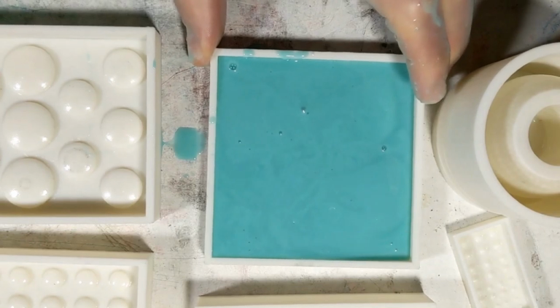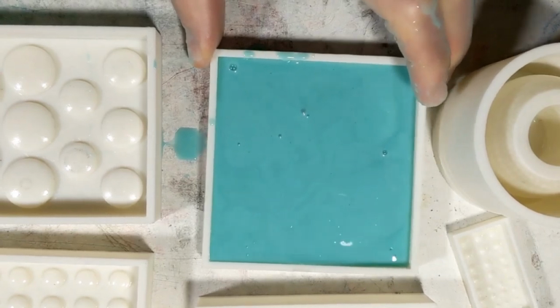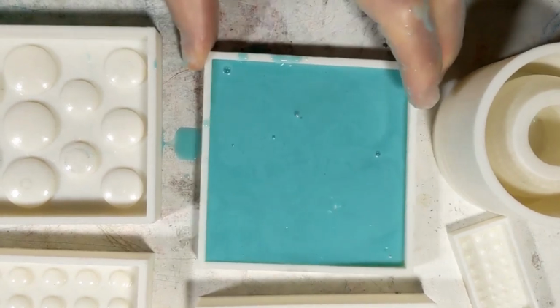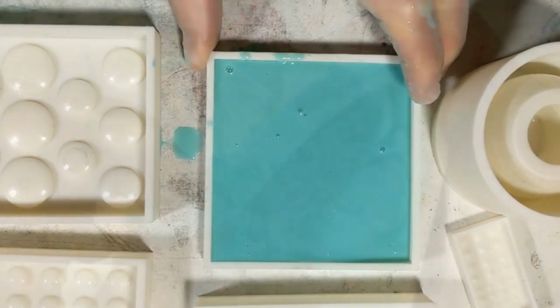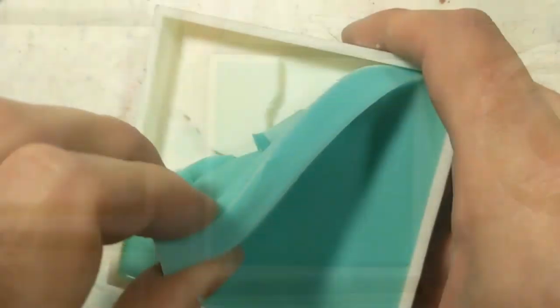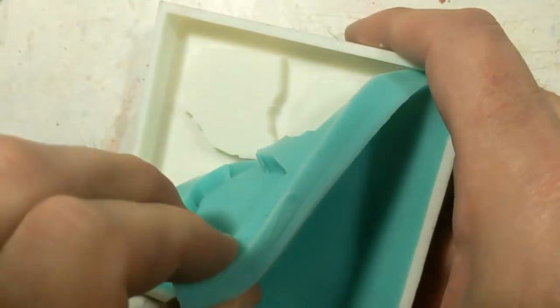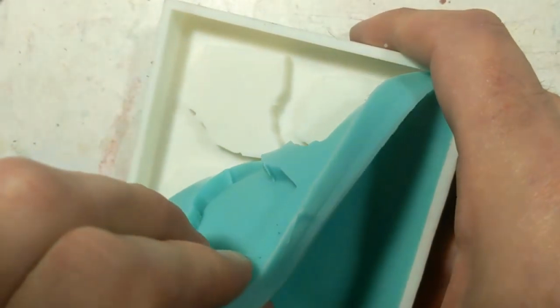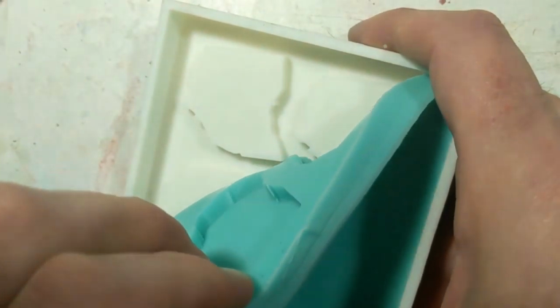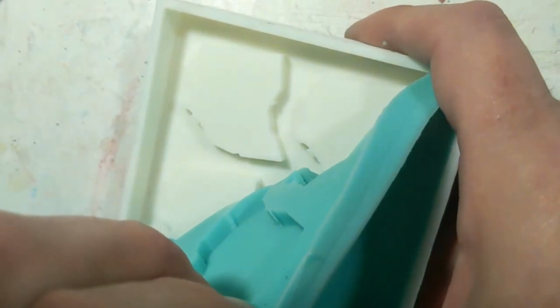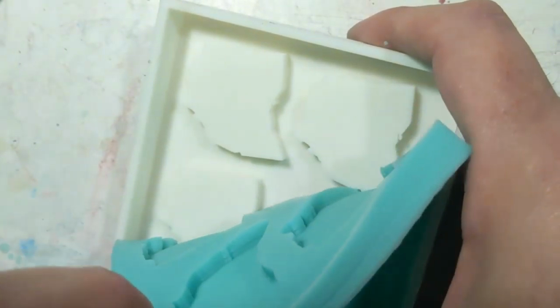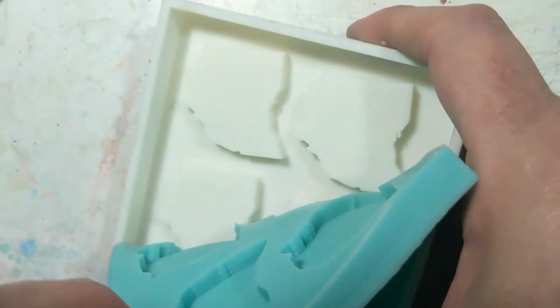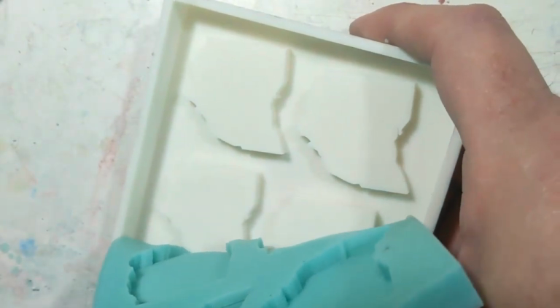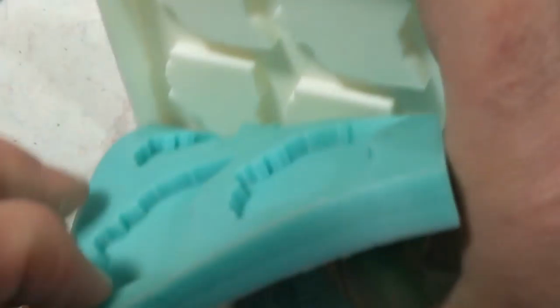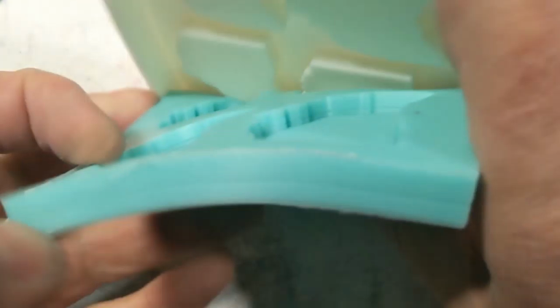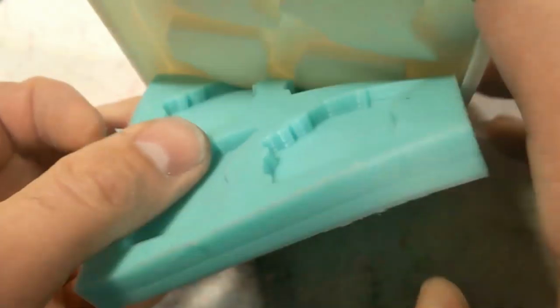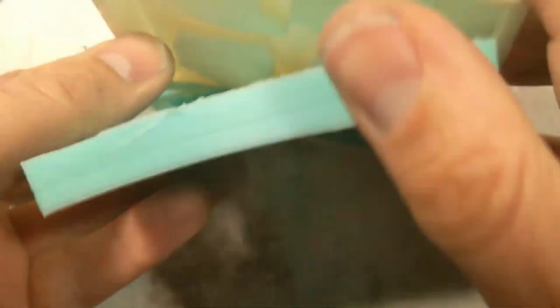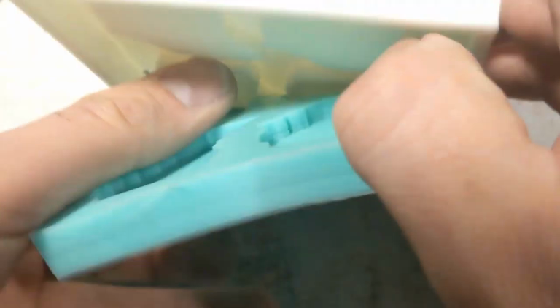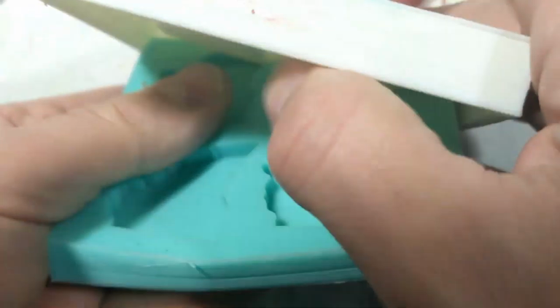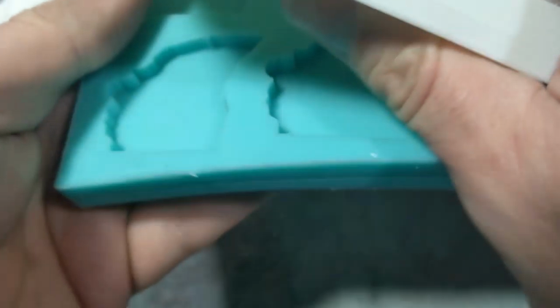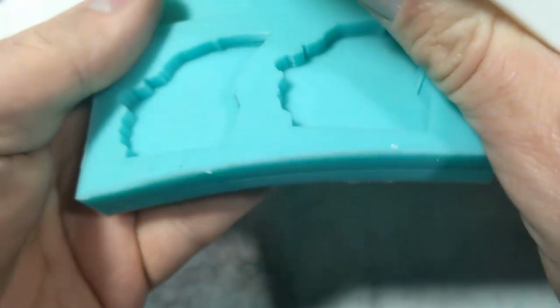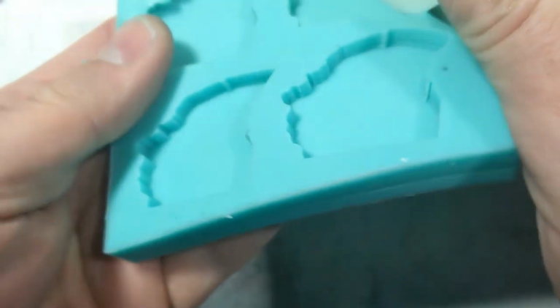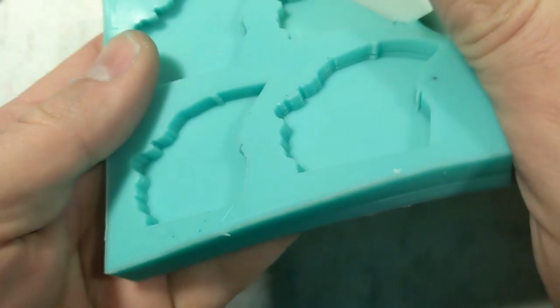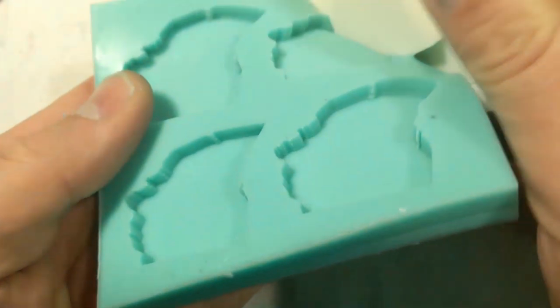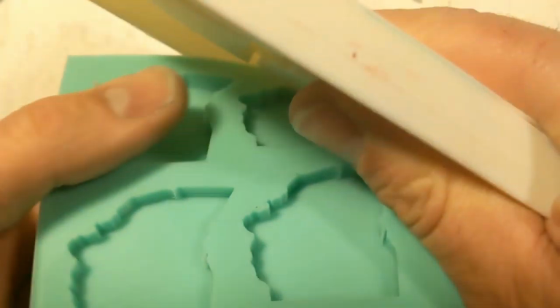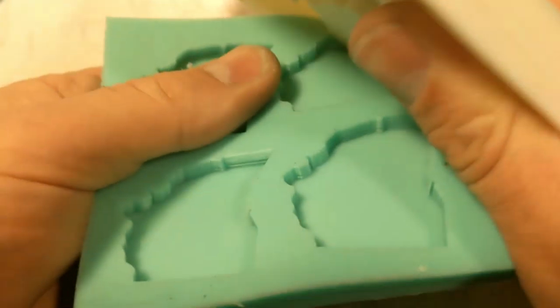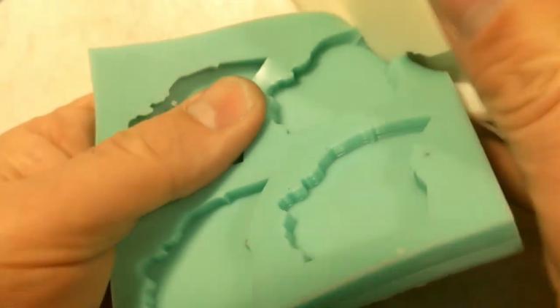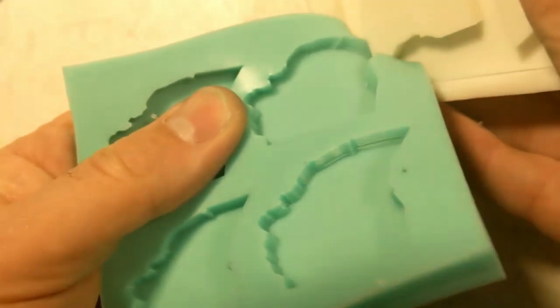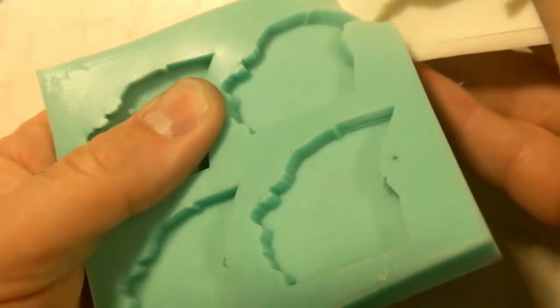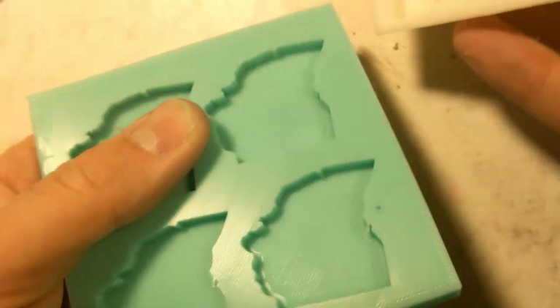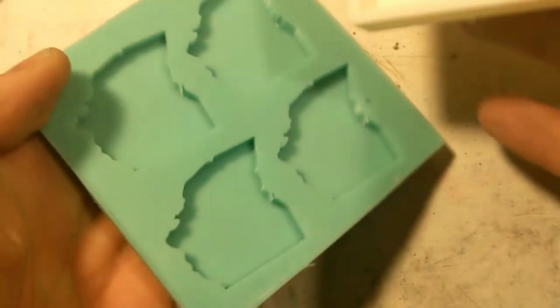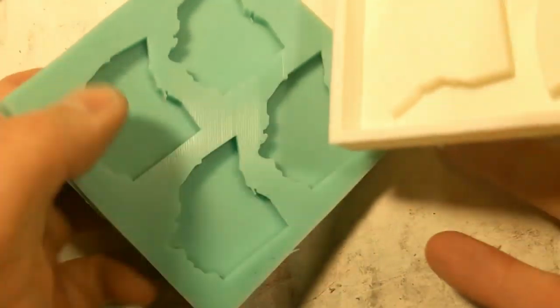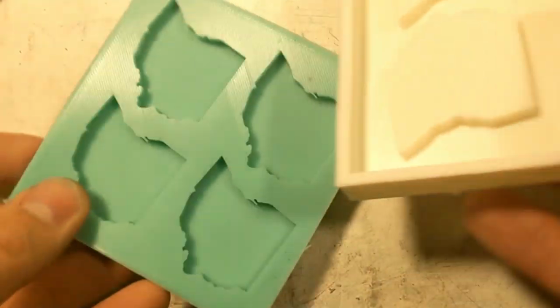Once the silicone cures, I remove the silicone from the original form. I won't lie, this part is really satisfying.